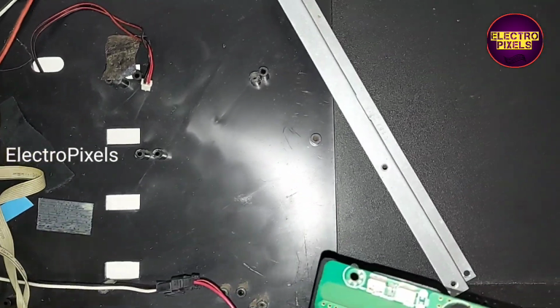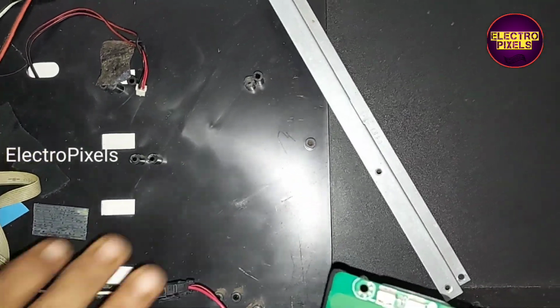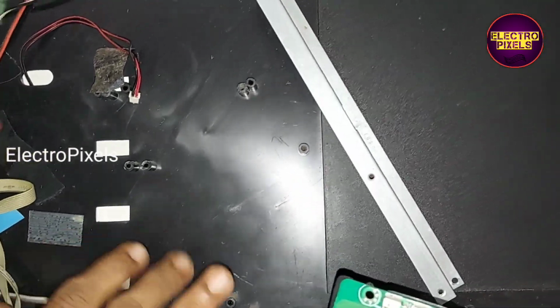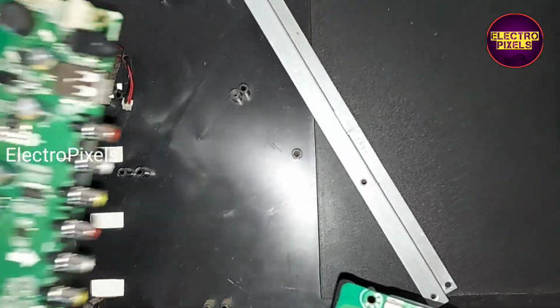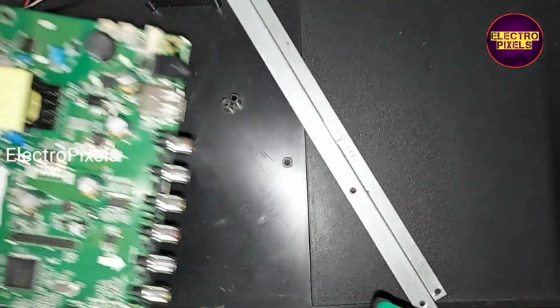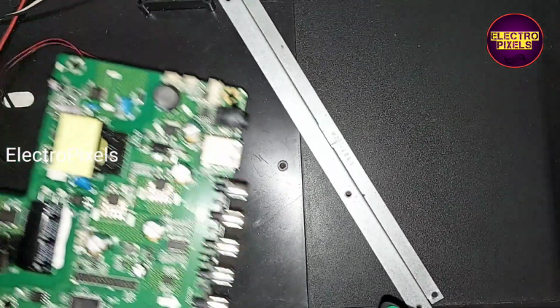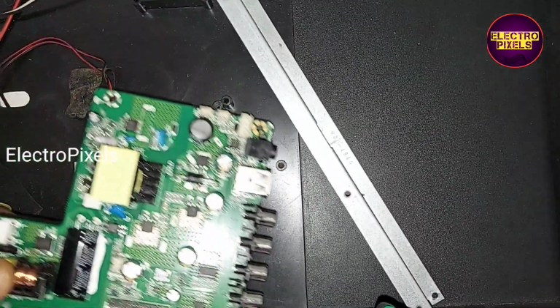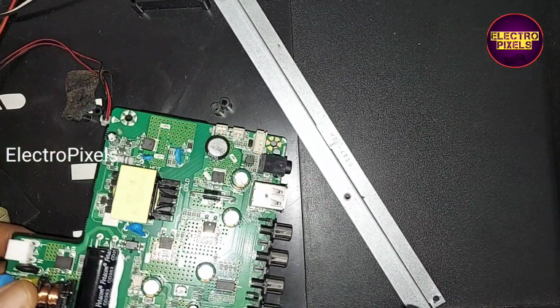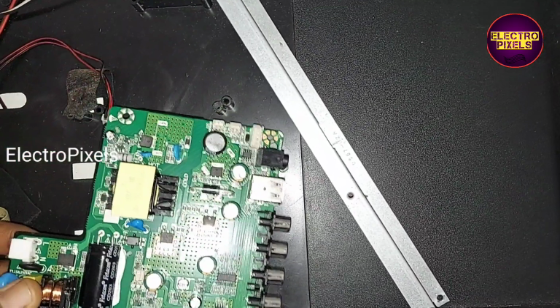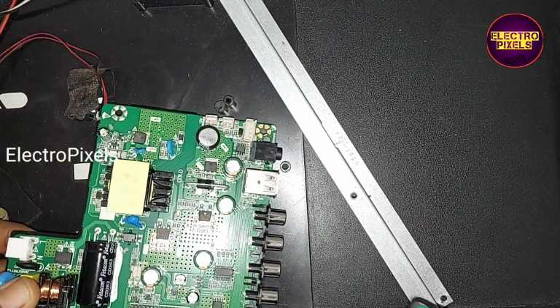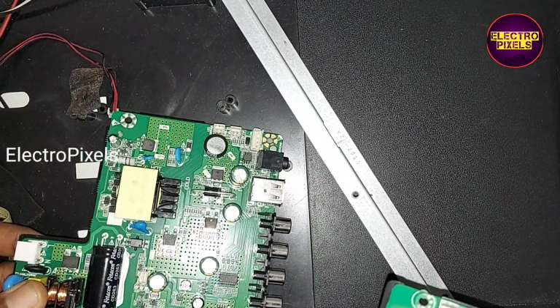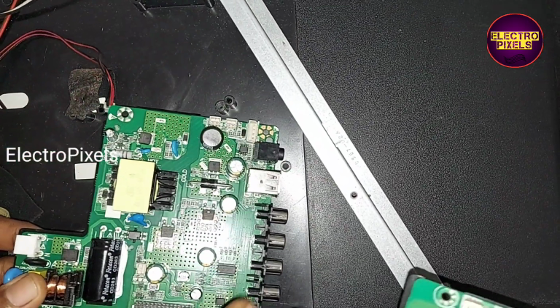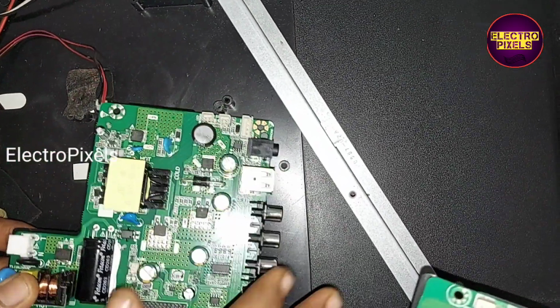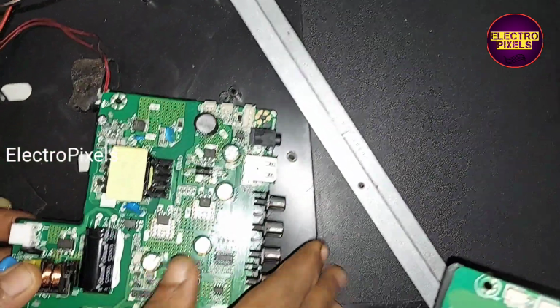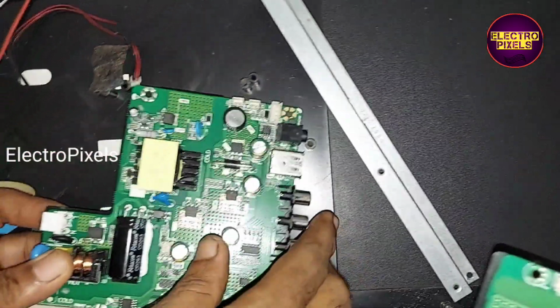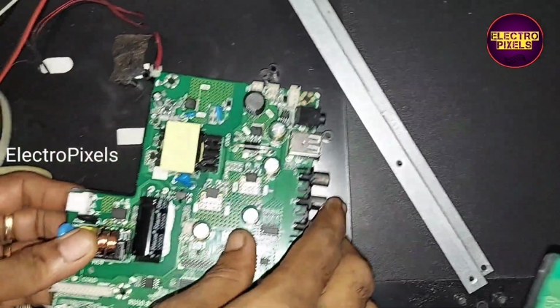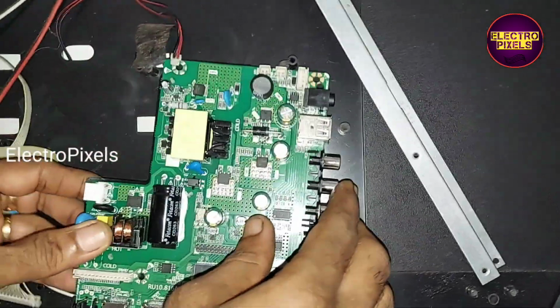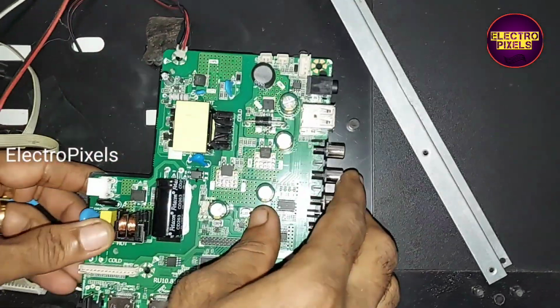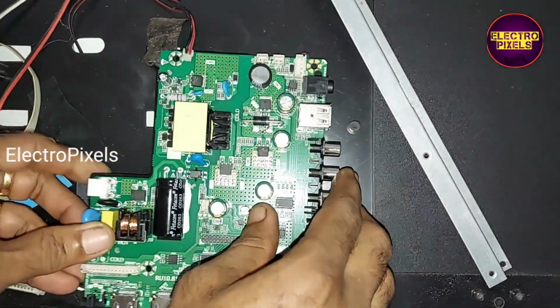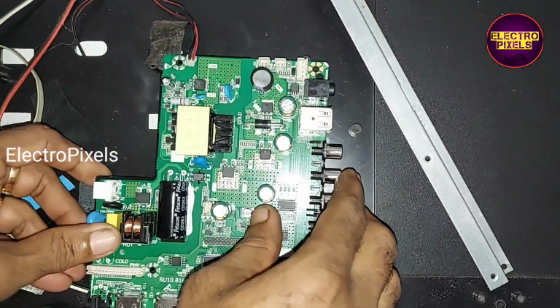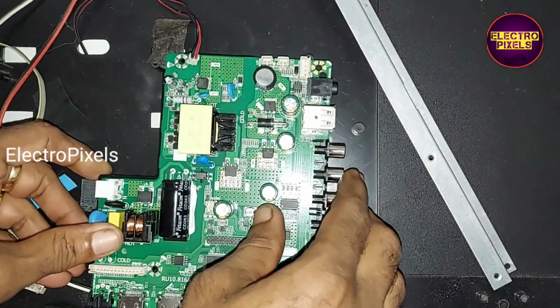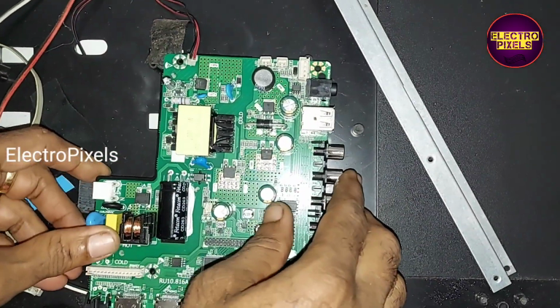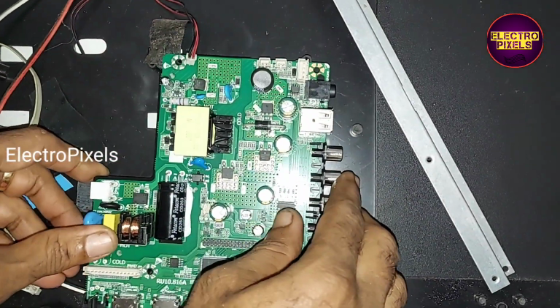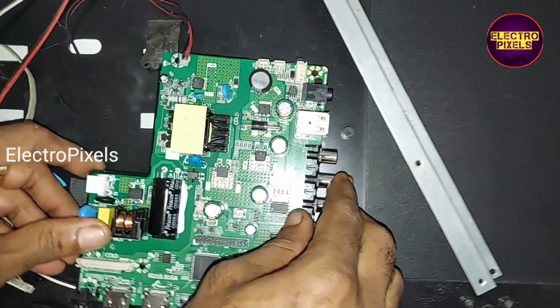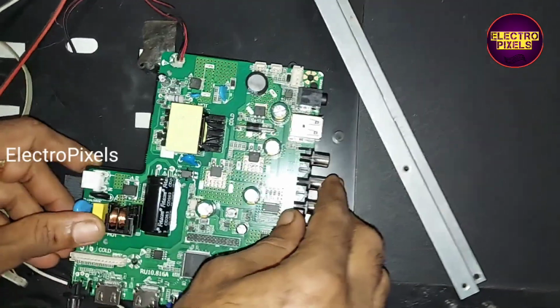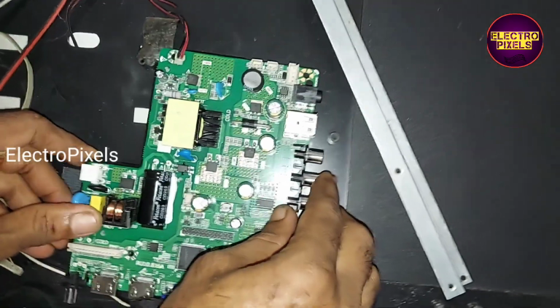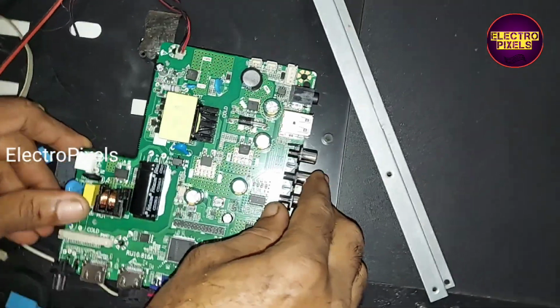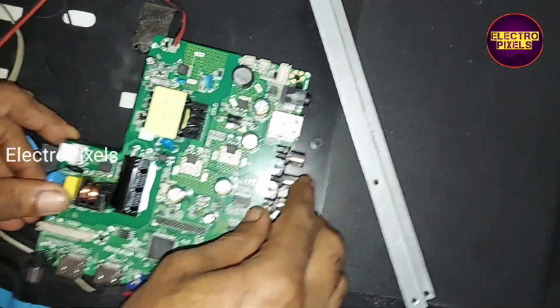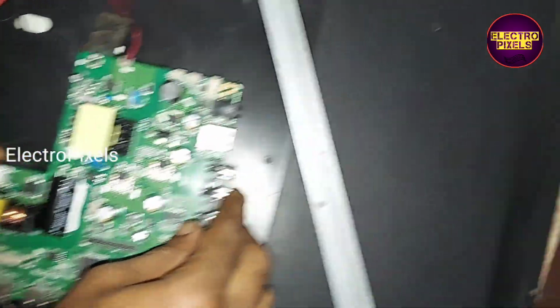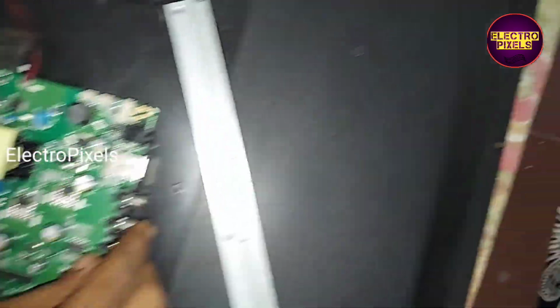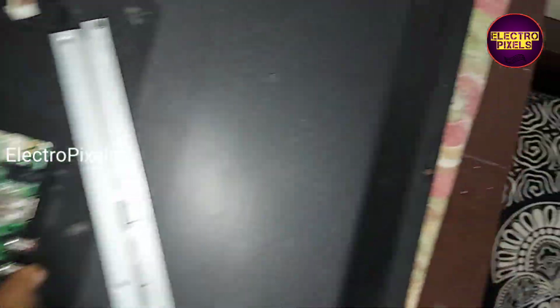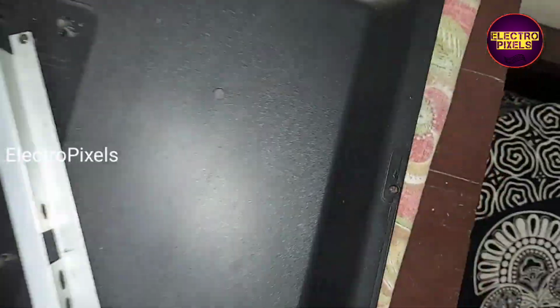Now we have removed the screws from this motherboard. Now let us install the new motherboard.